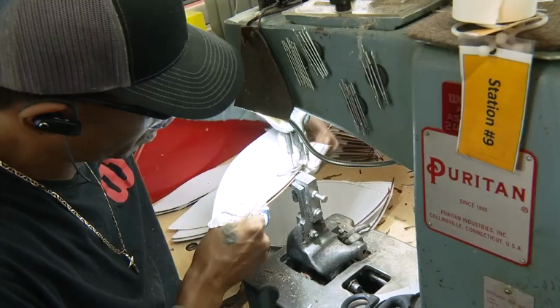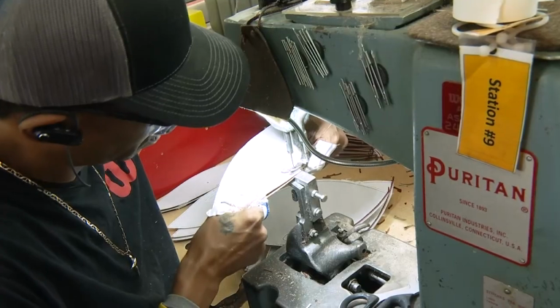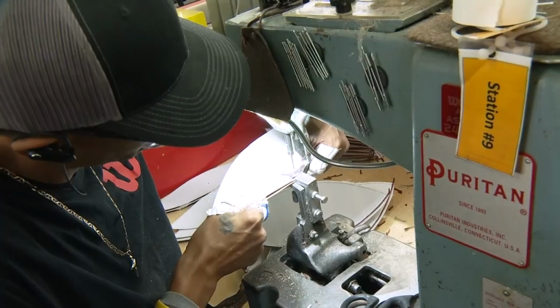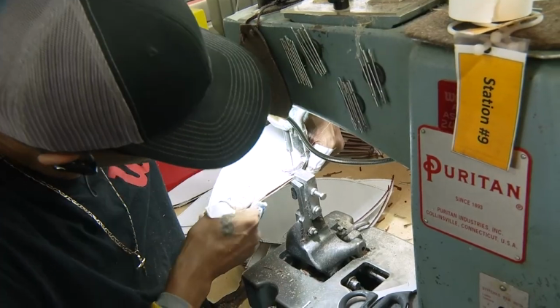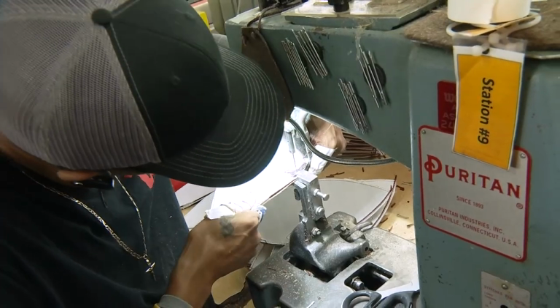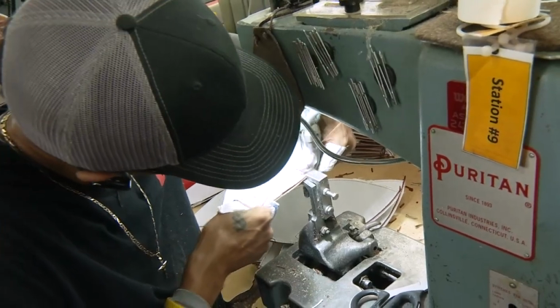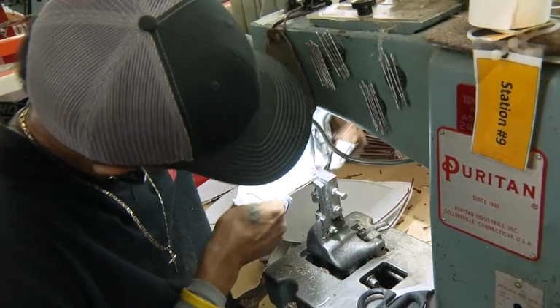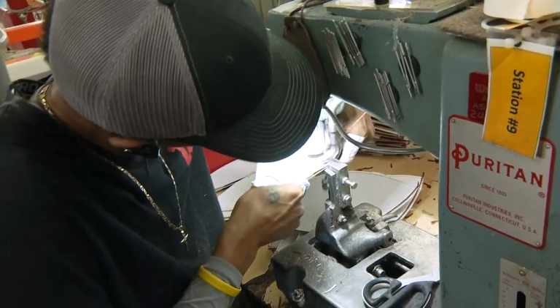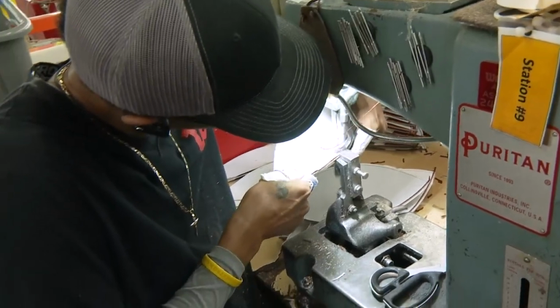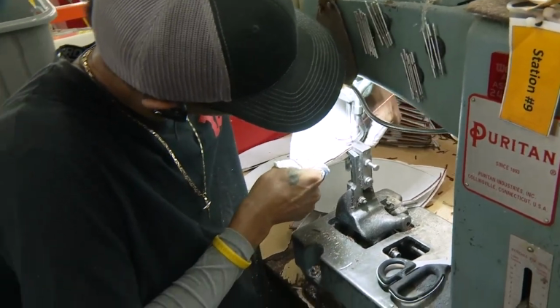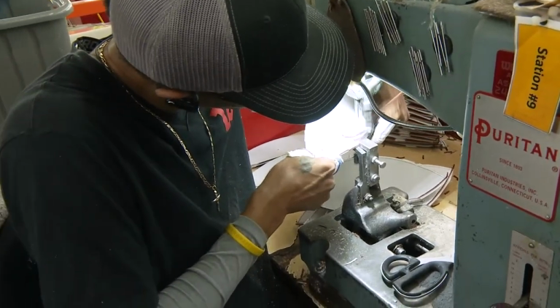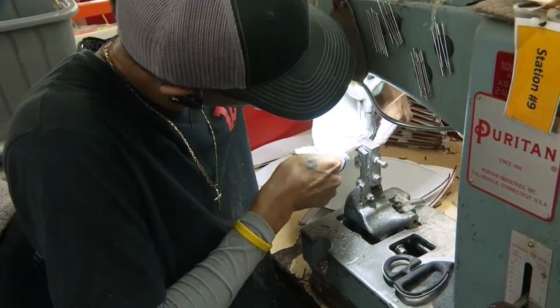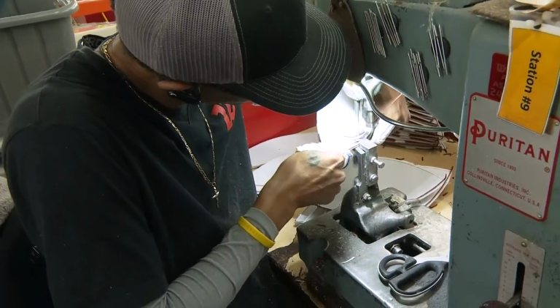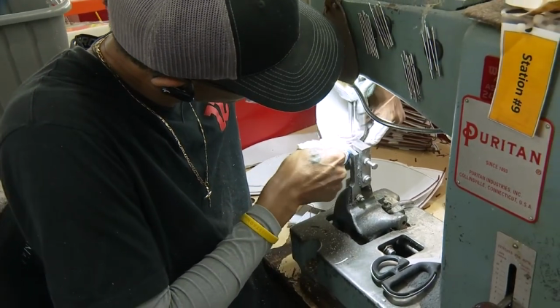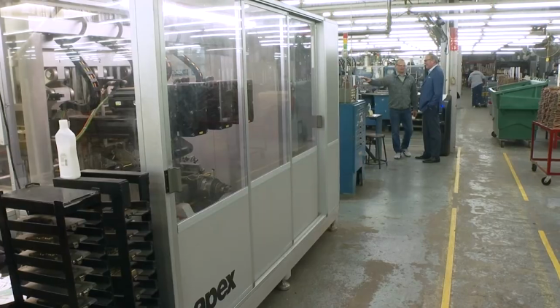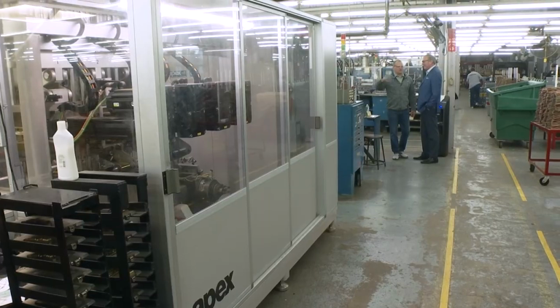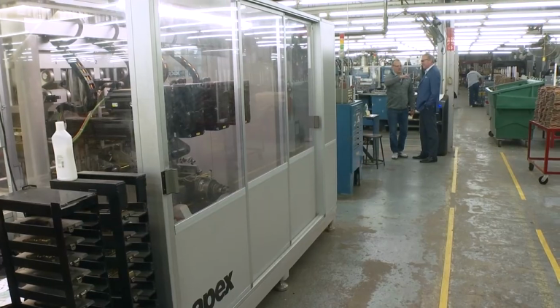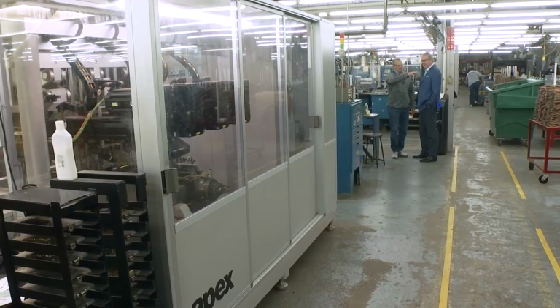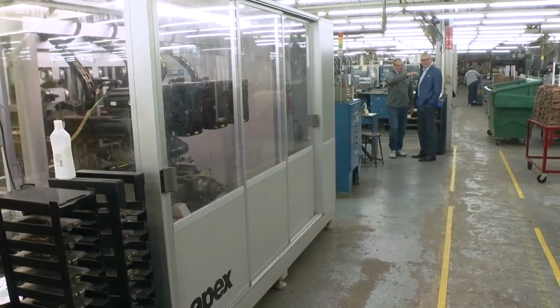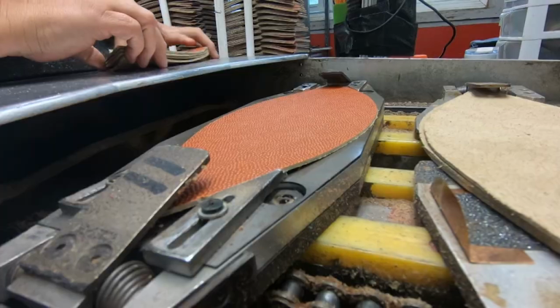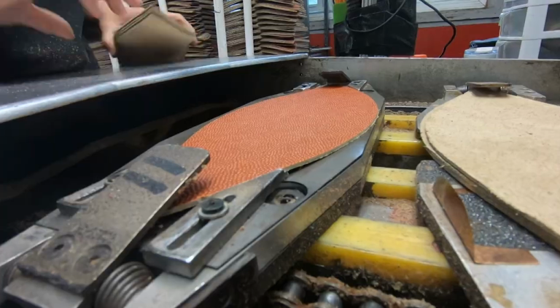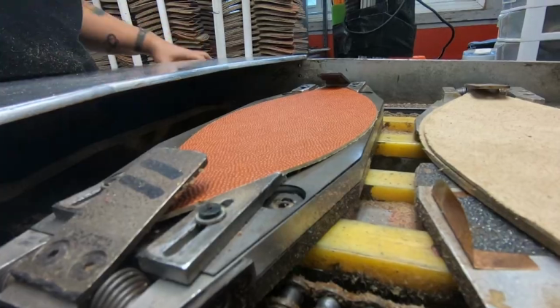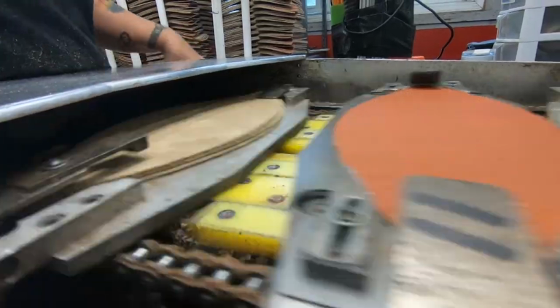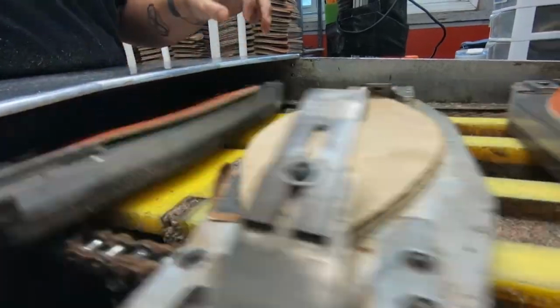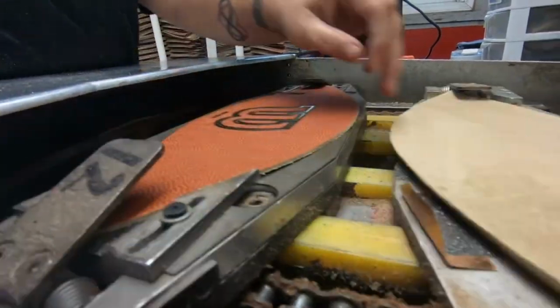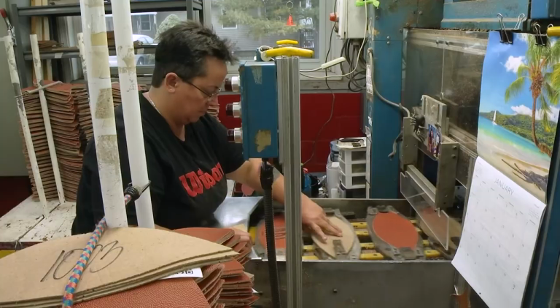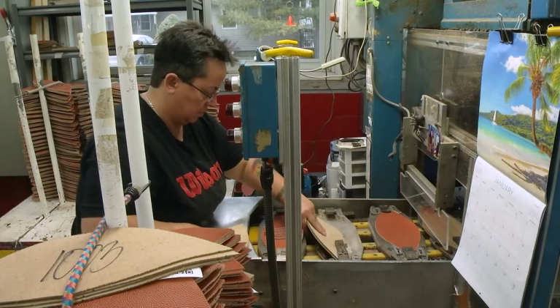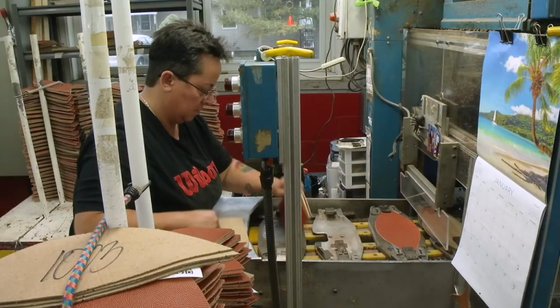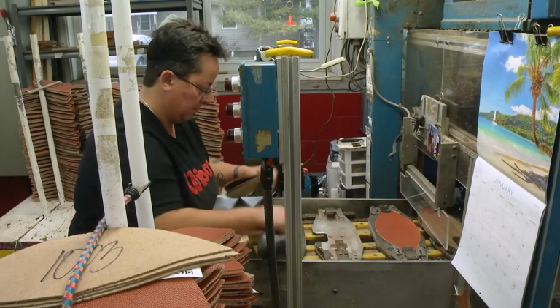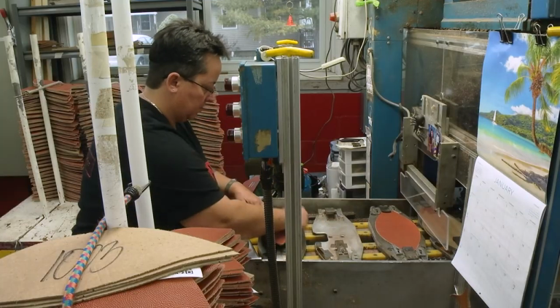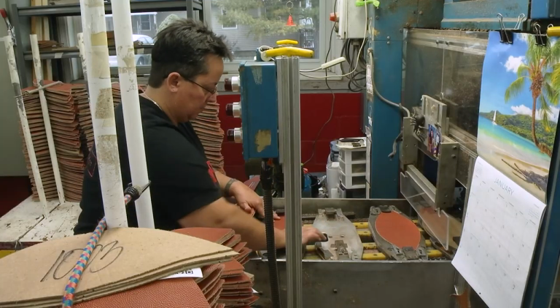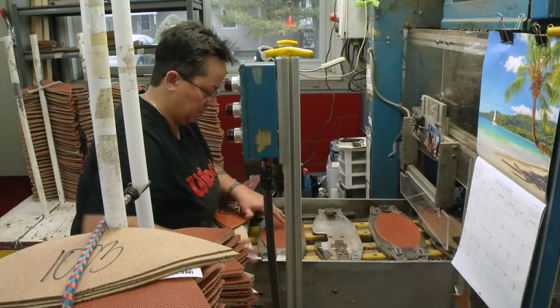How old are these? This is 50, 60 years old — same as Brenda's machine. Antiques in the Wilson Football Factory.